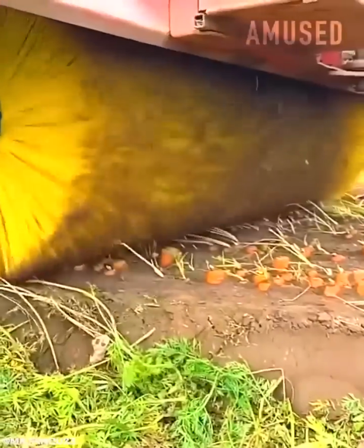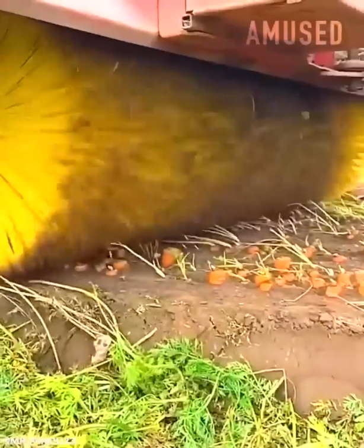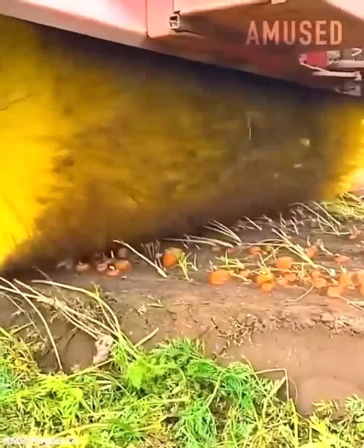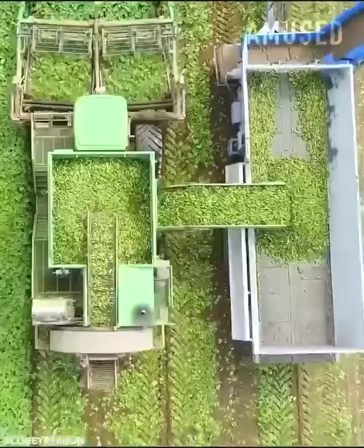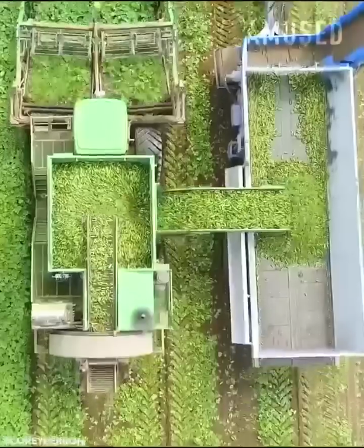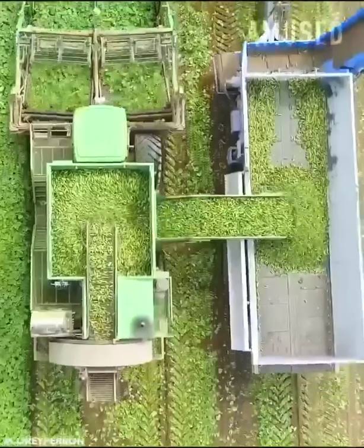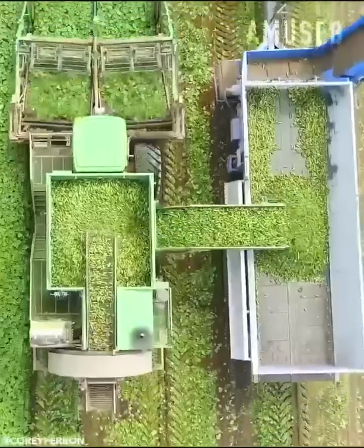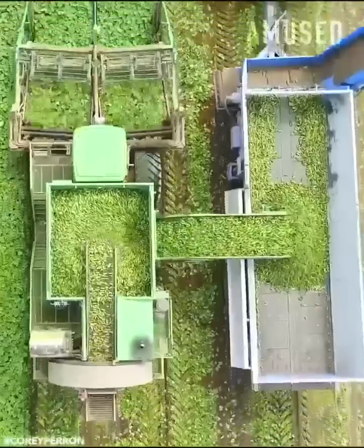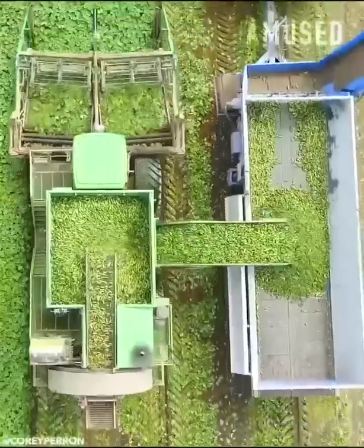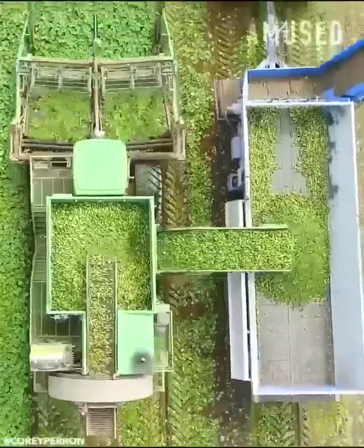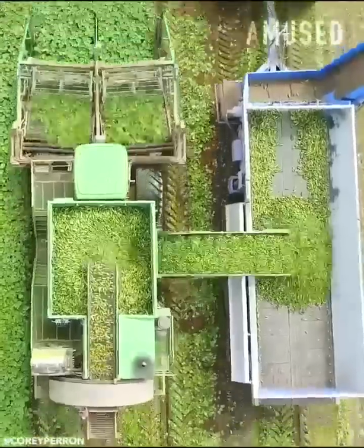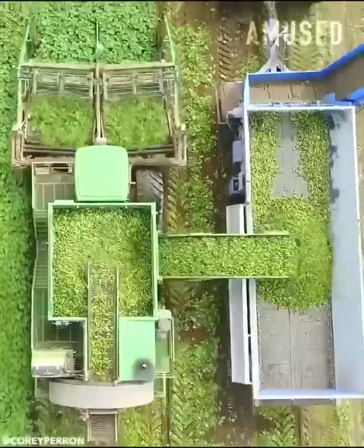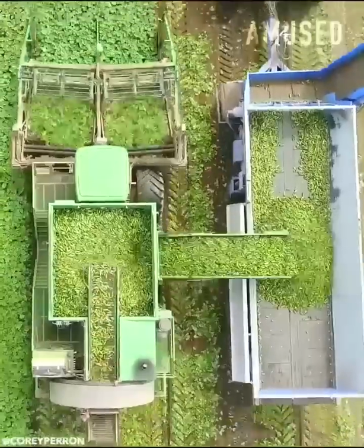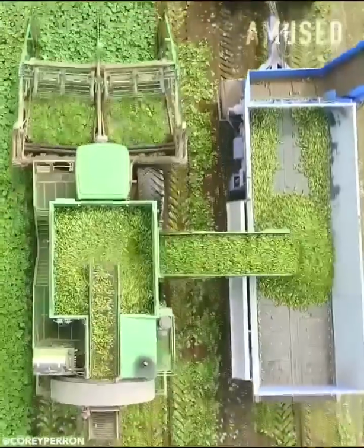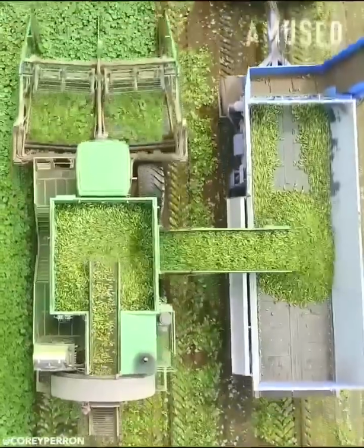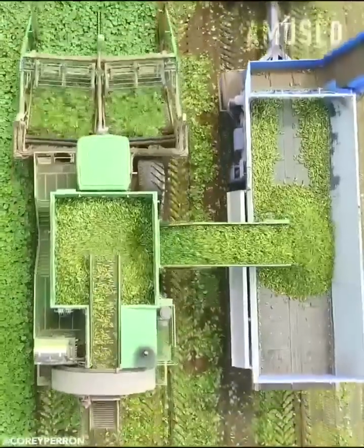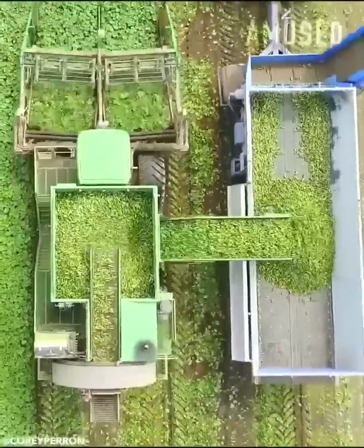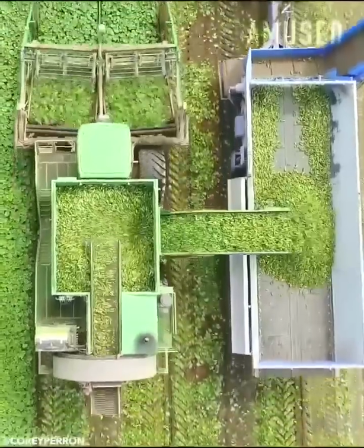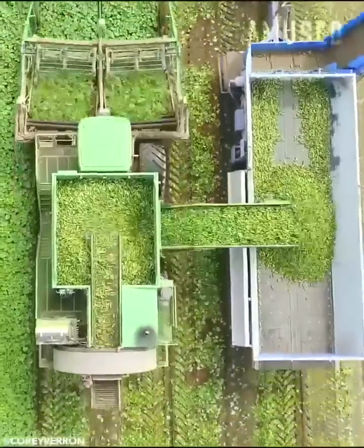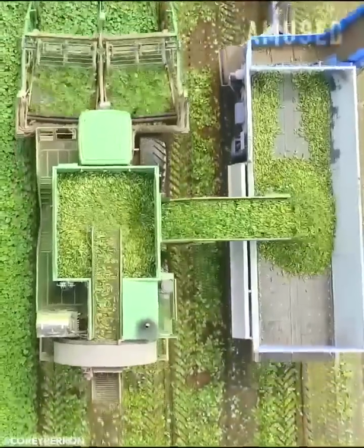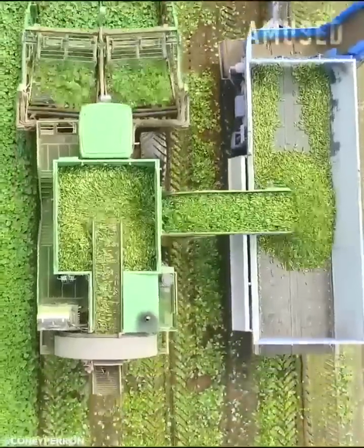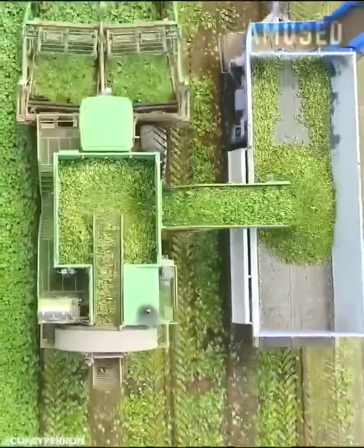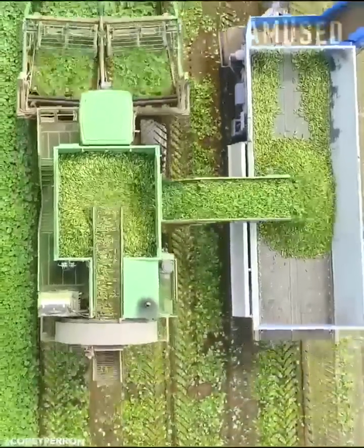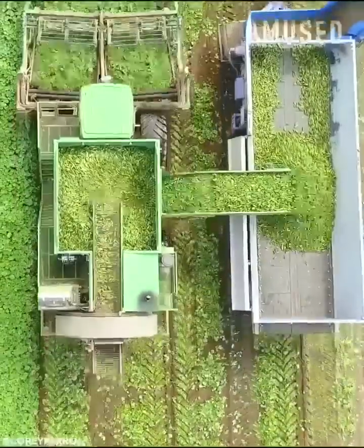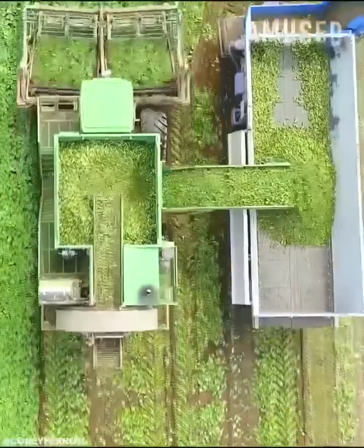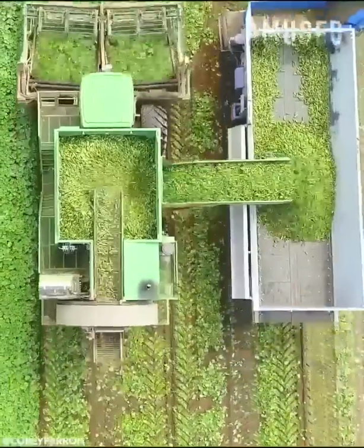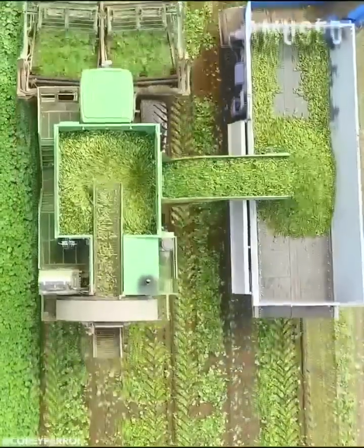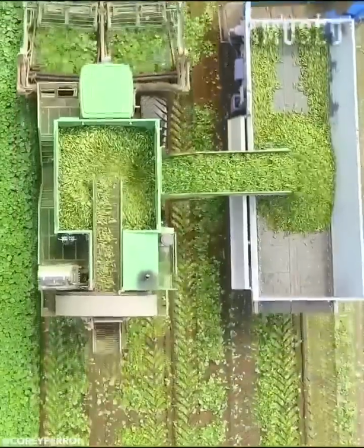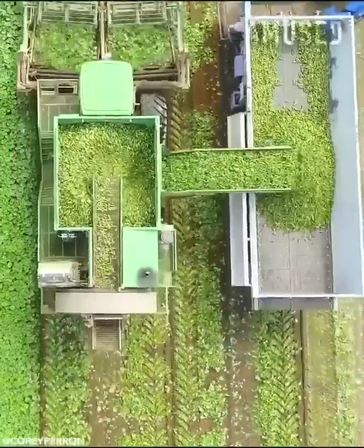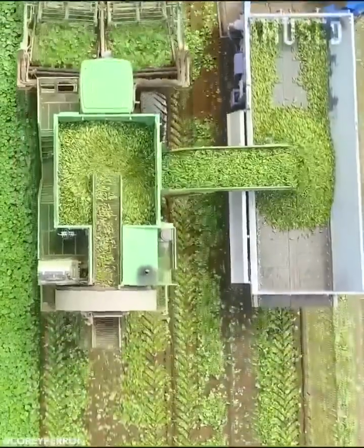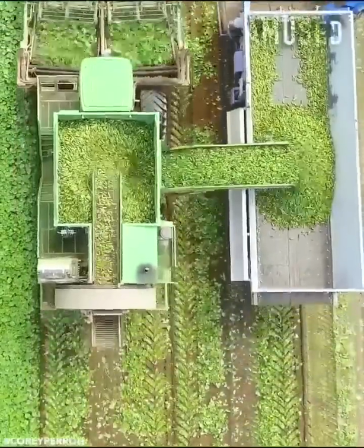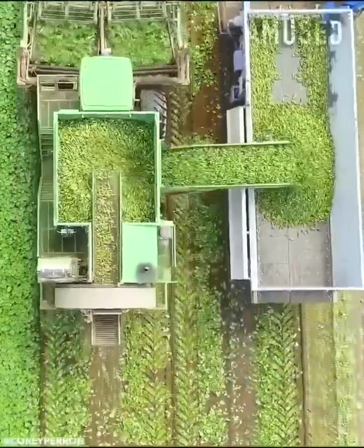A Vogel cucumber harvester rapidly removes stems, roots, and leaves.